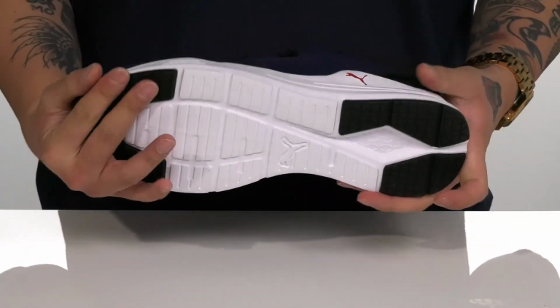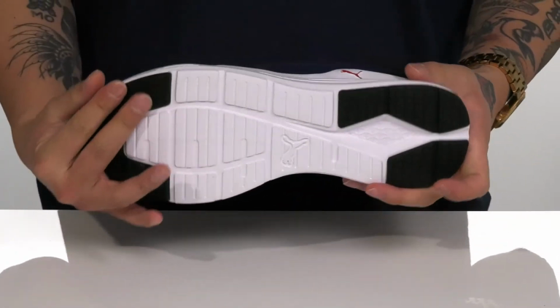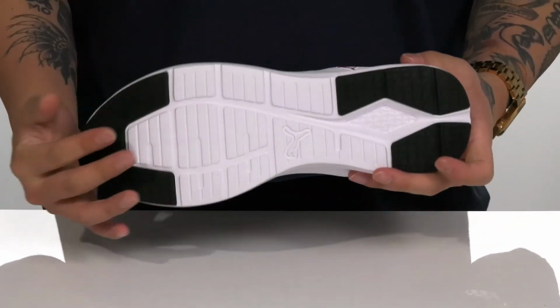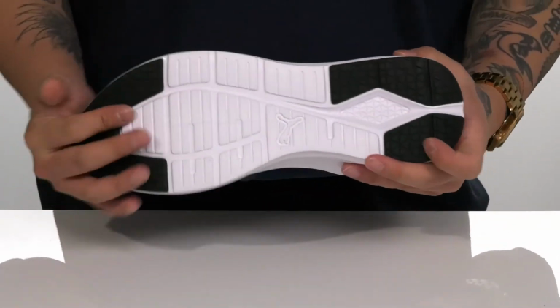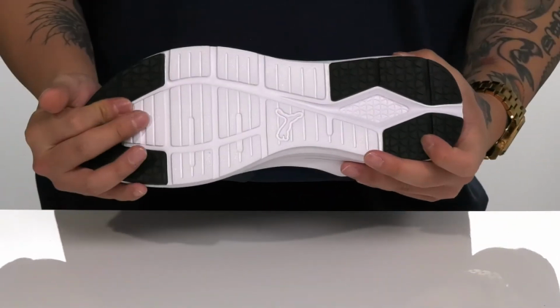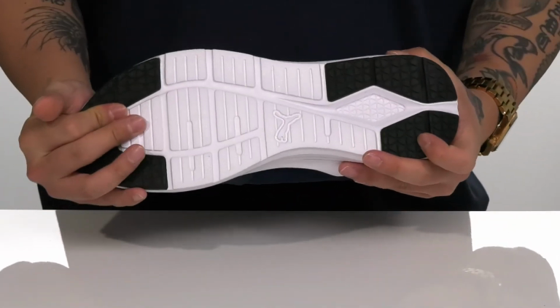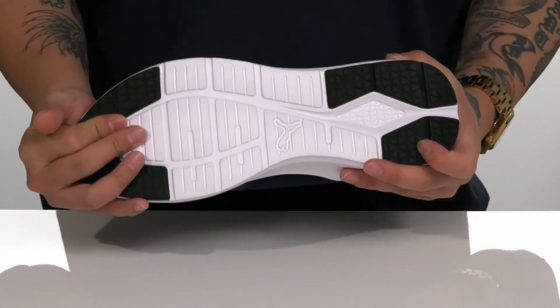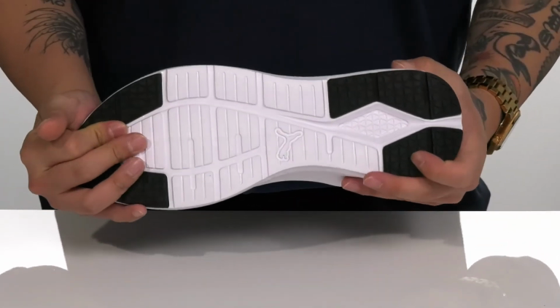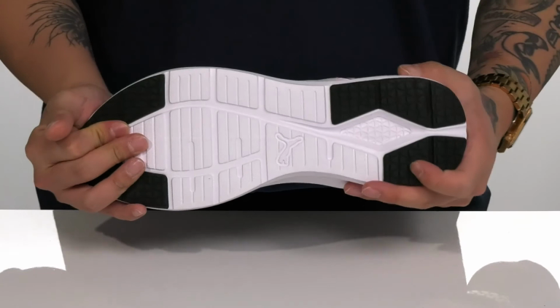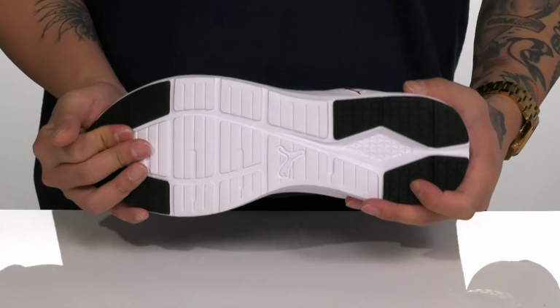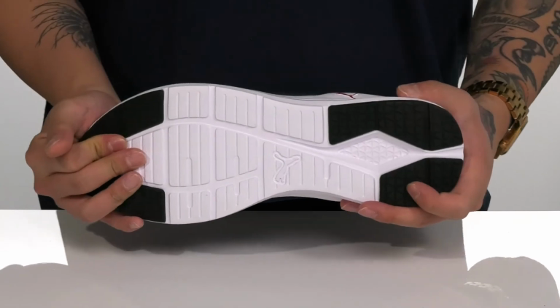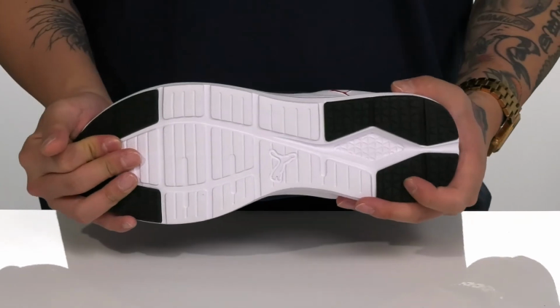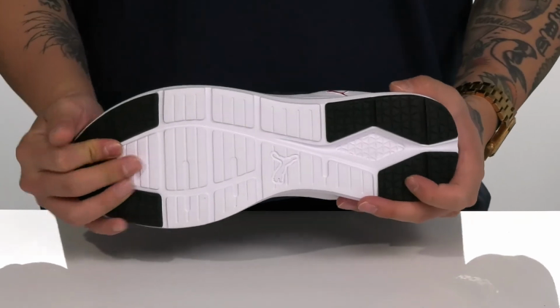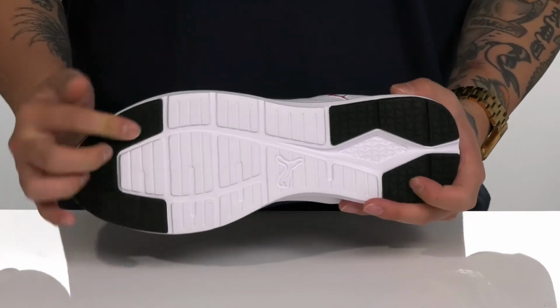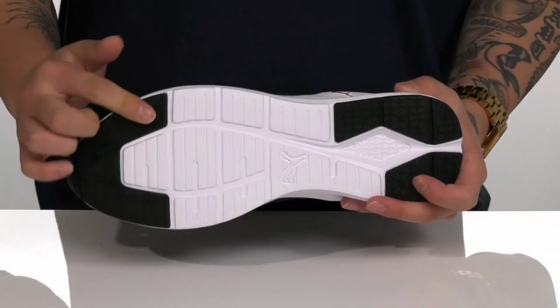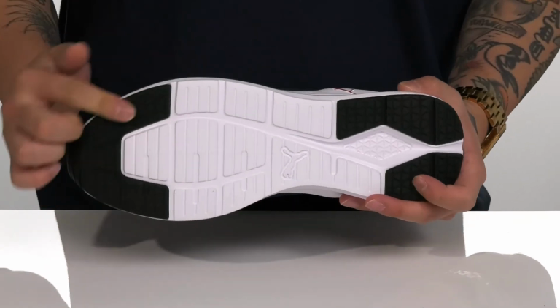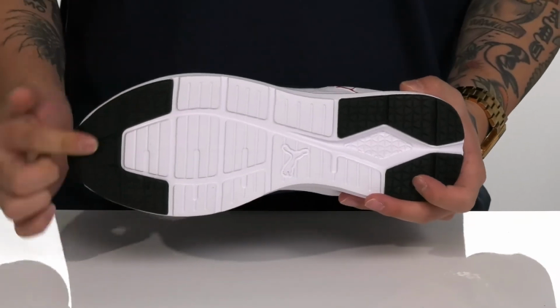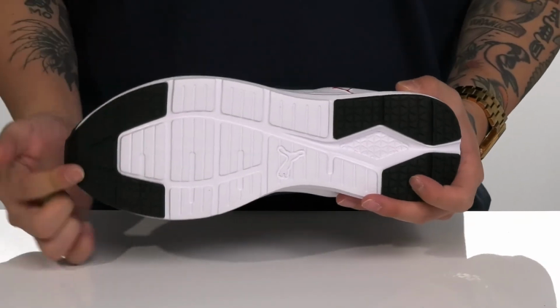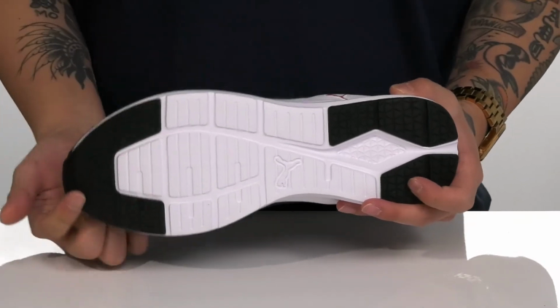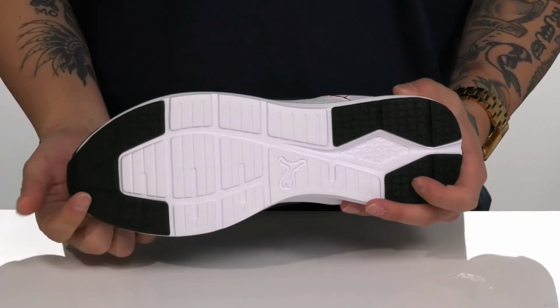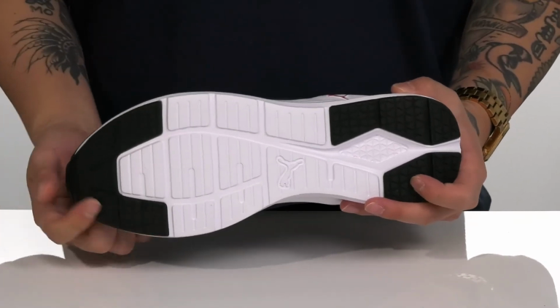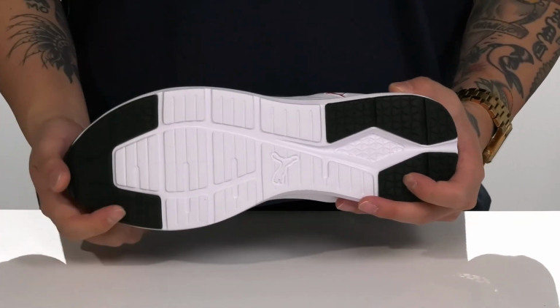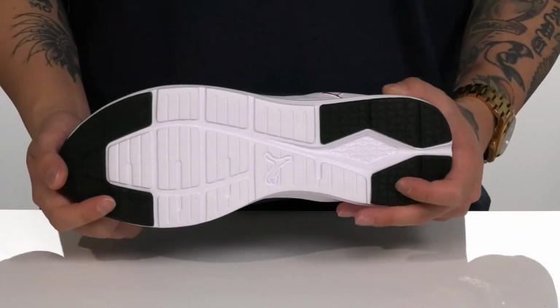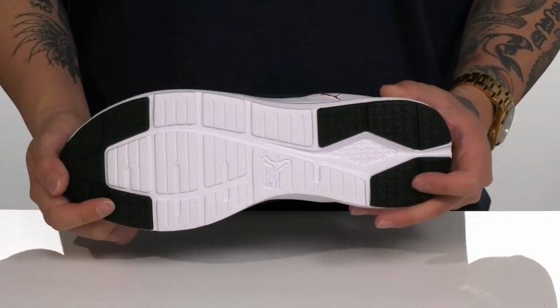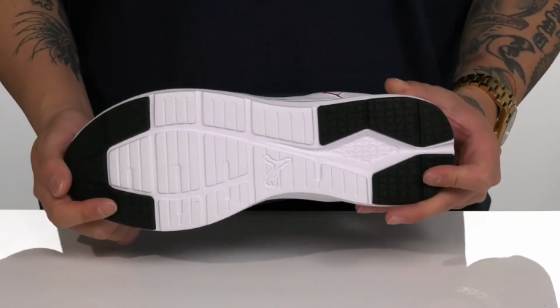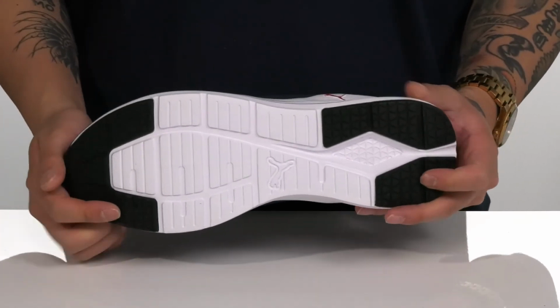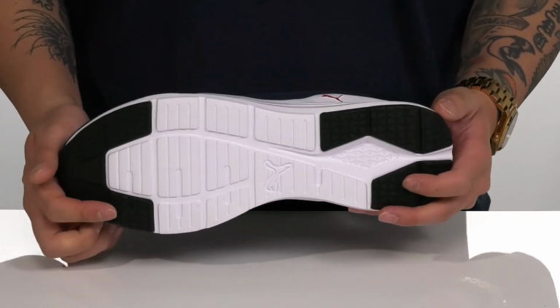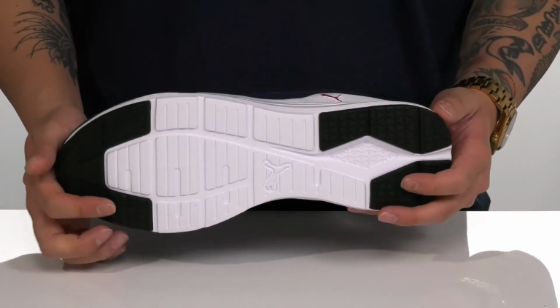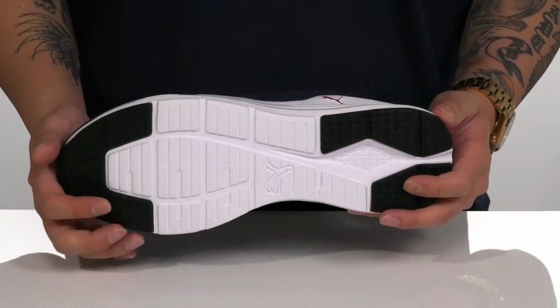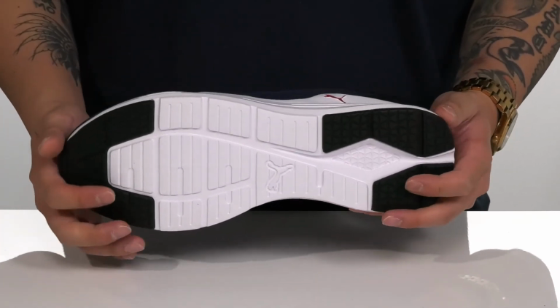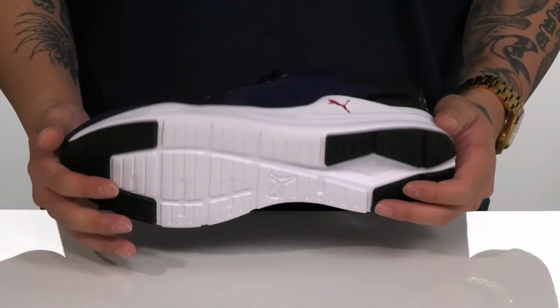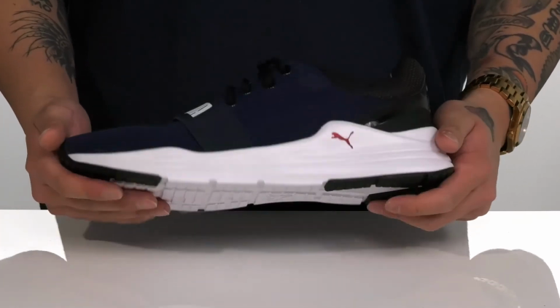The shoe itself has a very sturdy yet flexible design, and of course a textured synthetic outsole that has rubber inserts here at the toe and heel for additional stability.